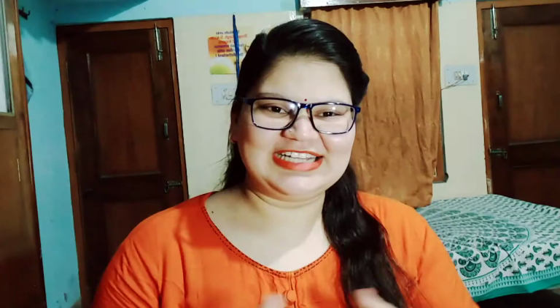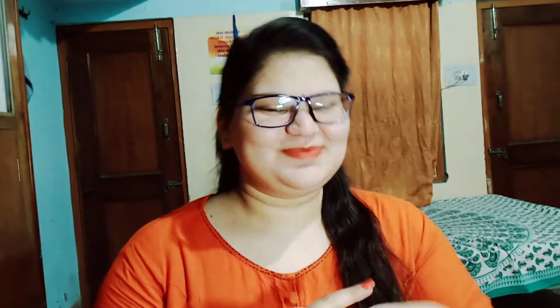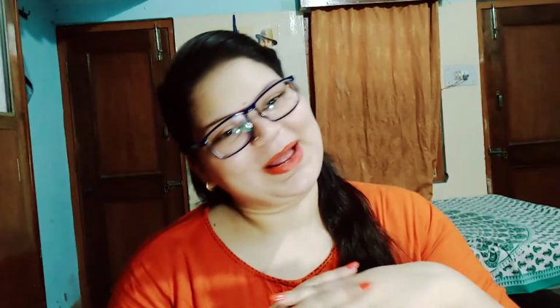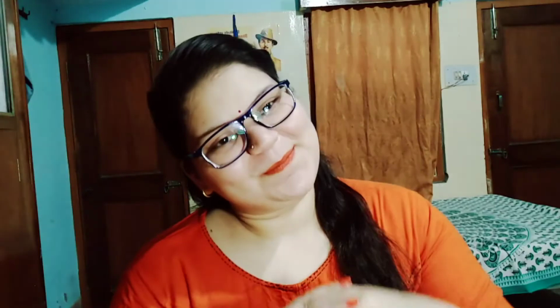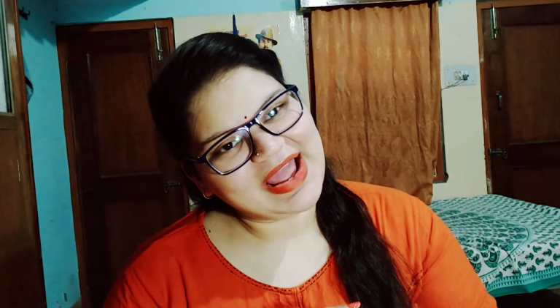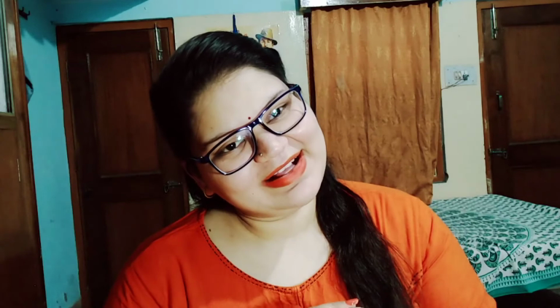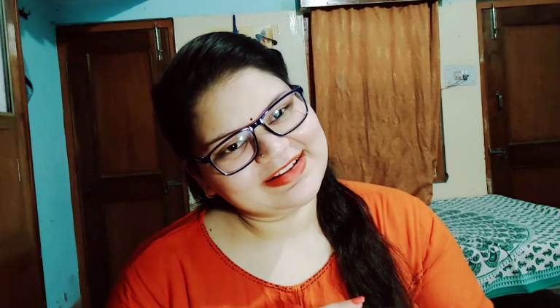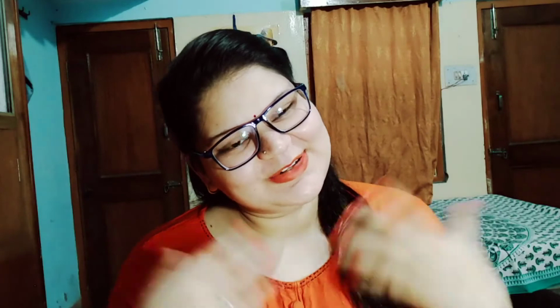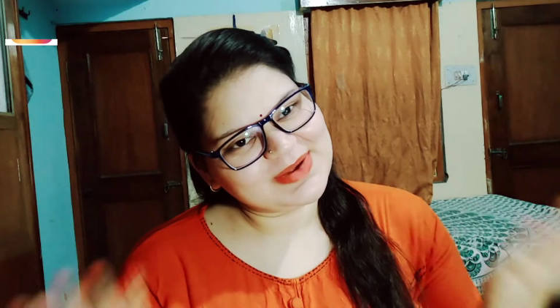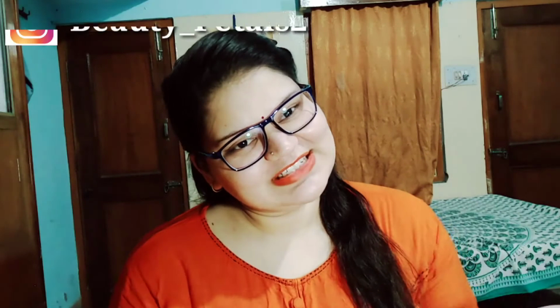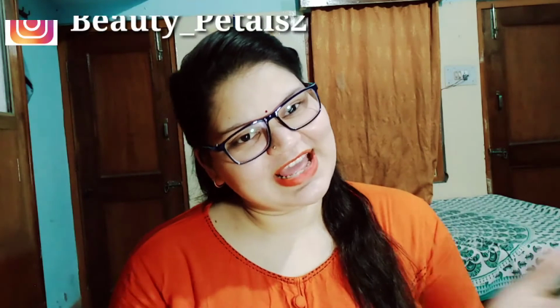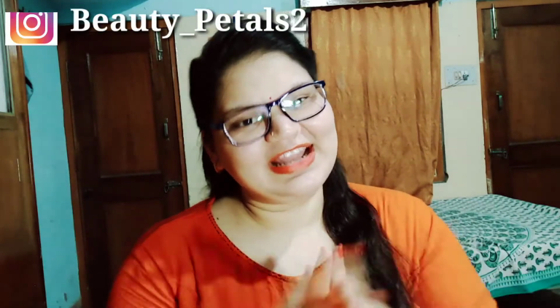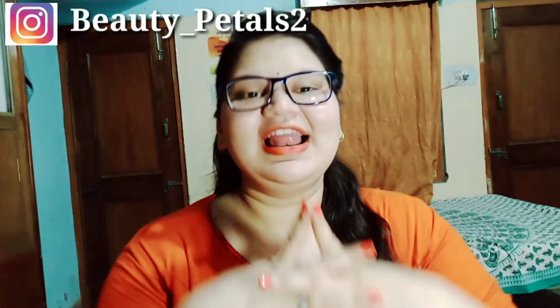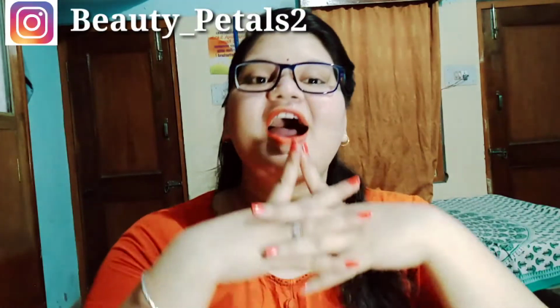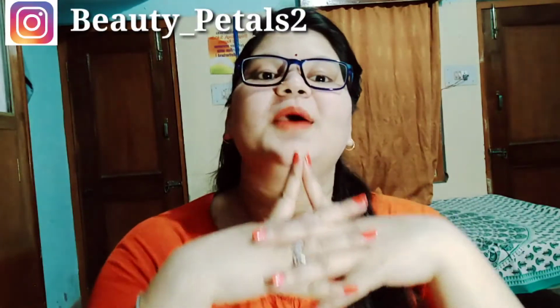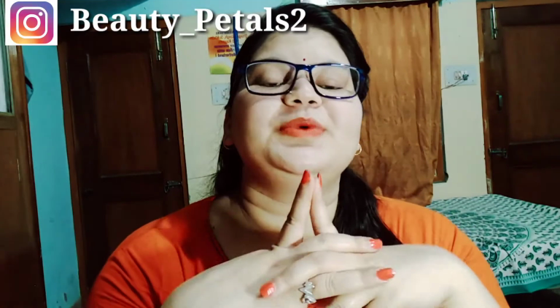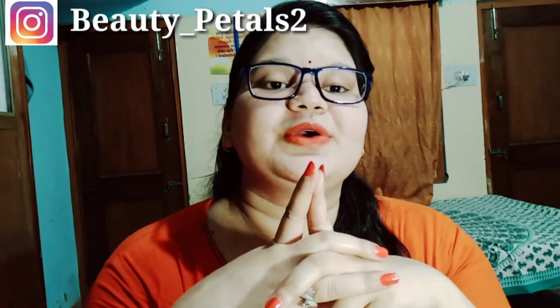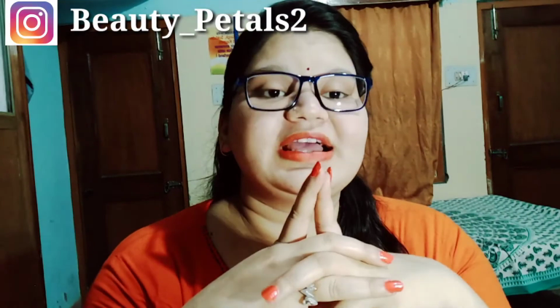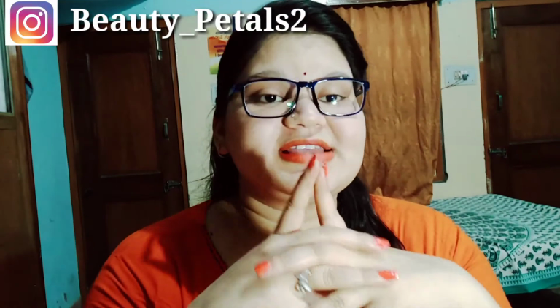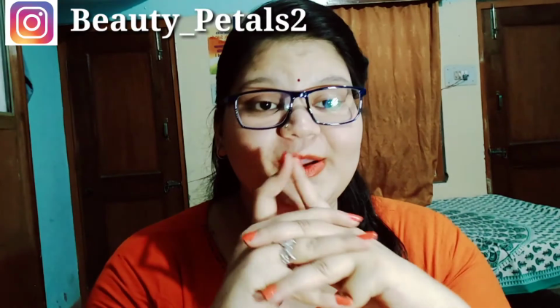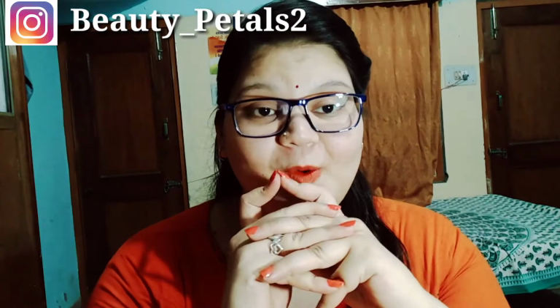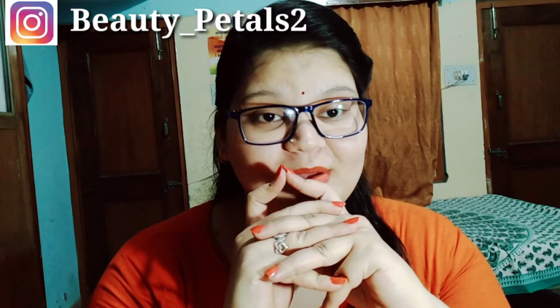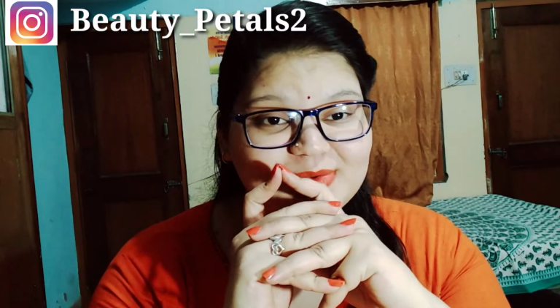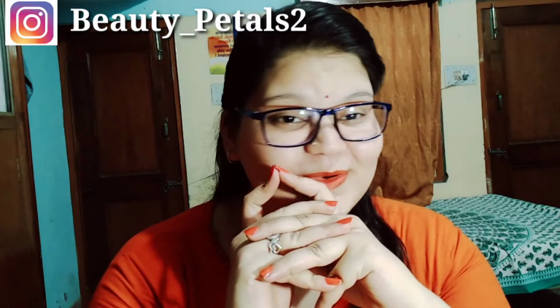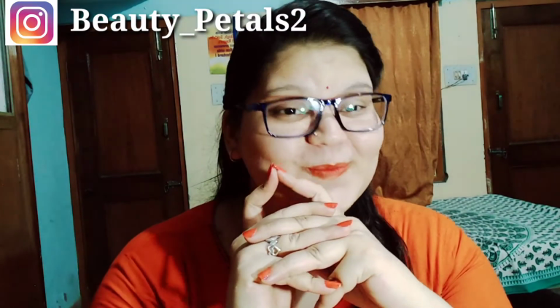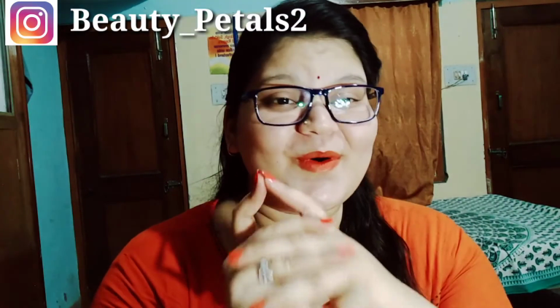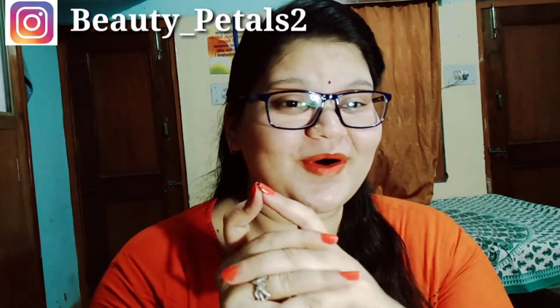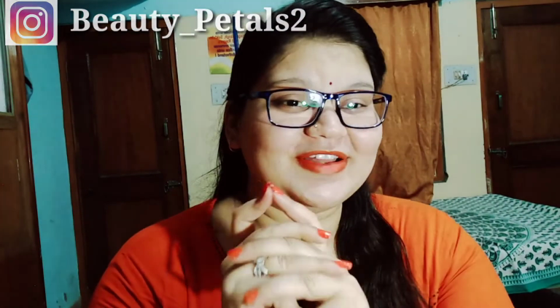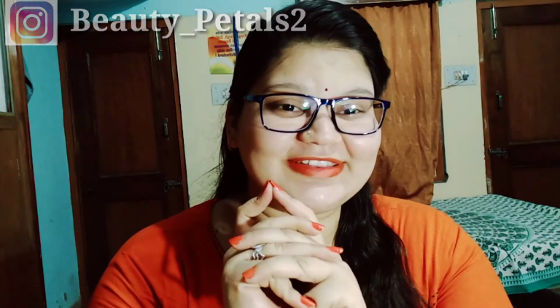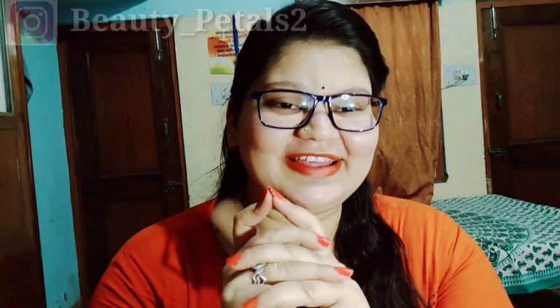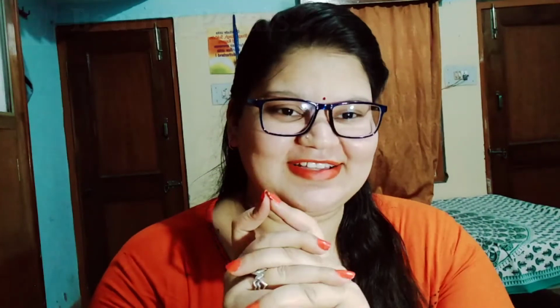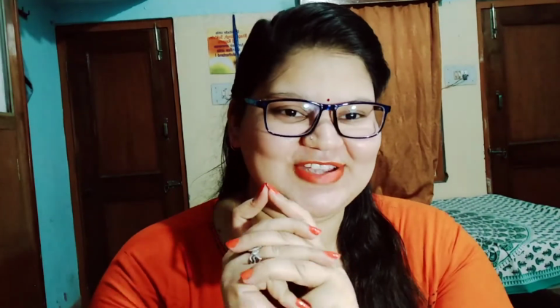Welcome back to my channel! How are you? I hope you will be very good.